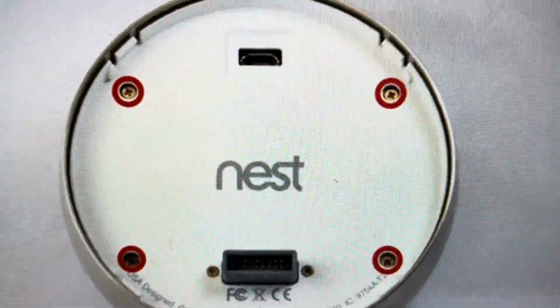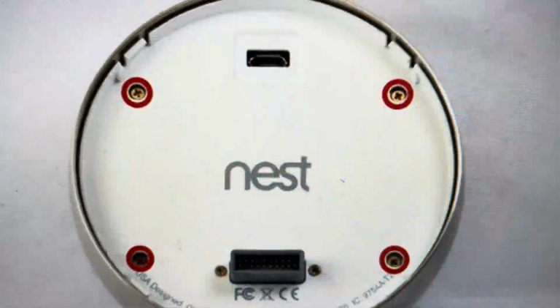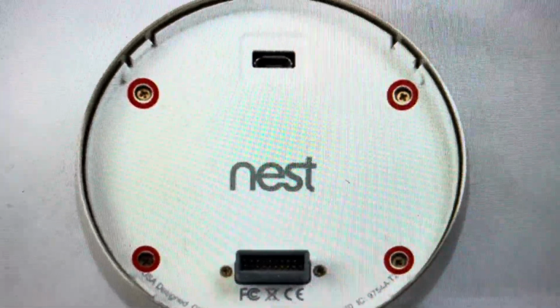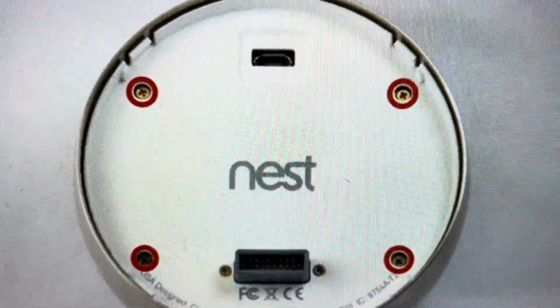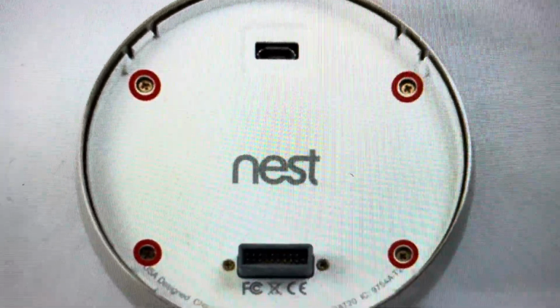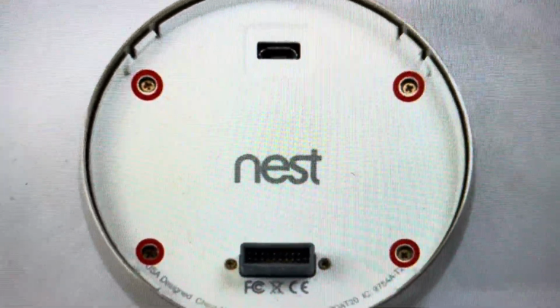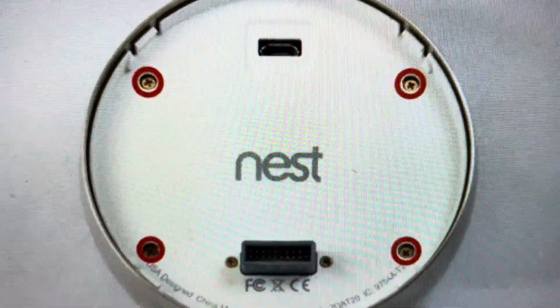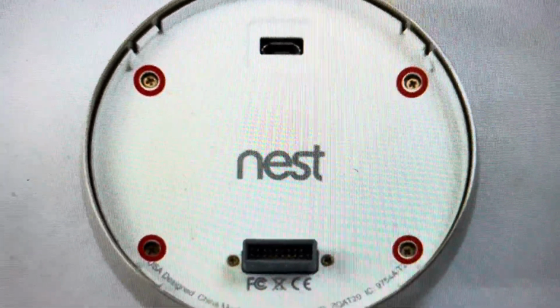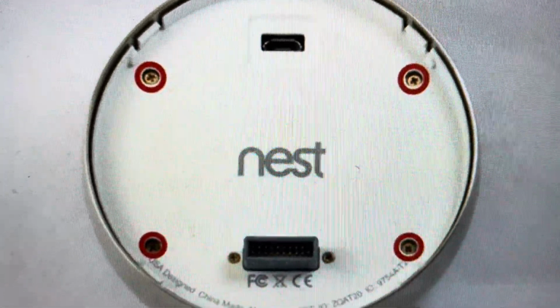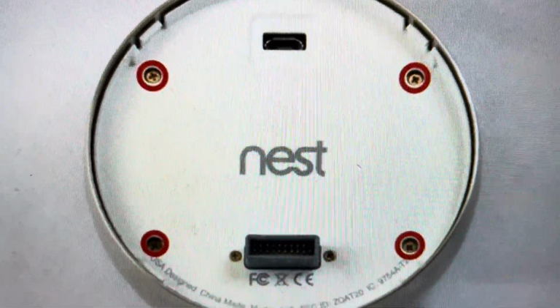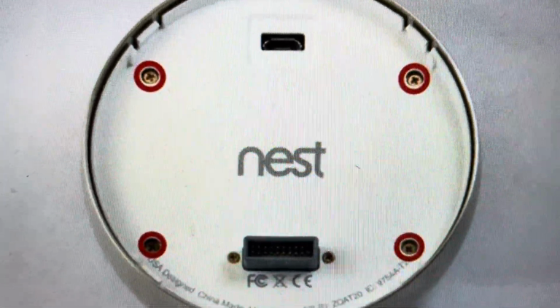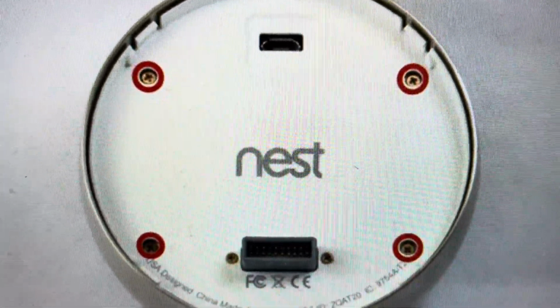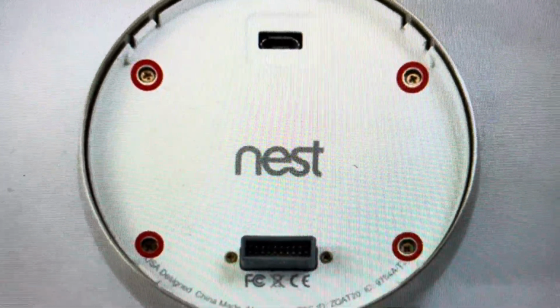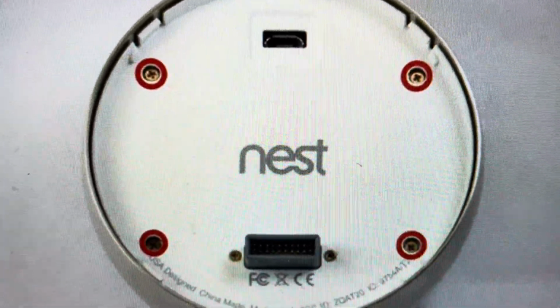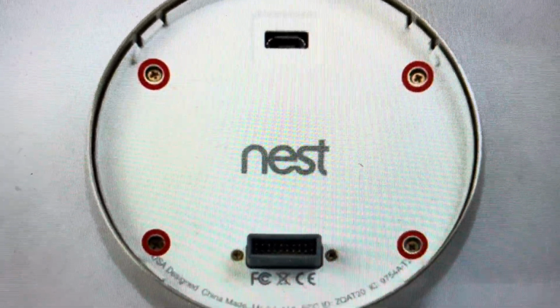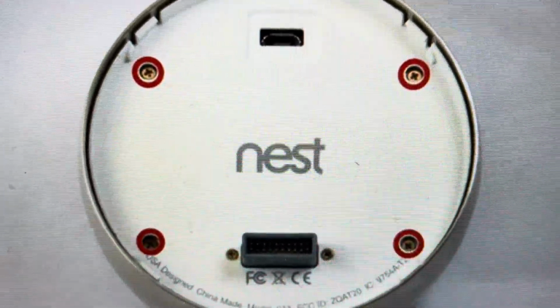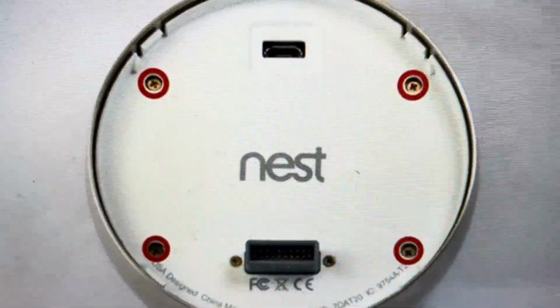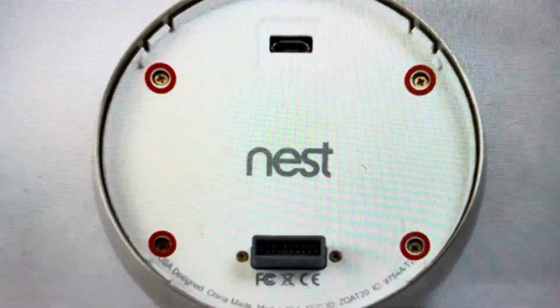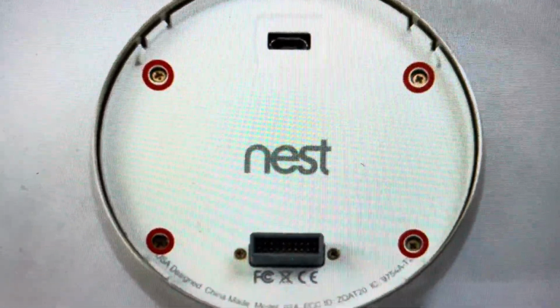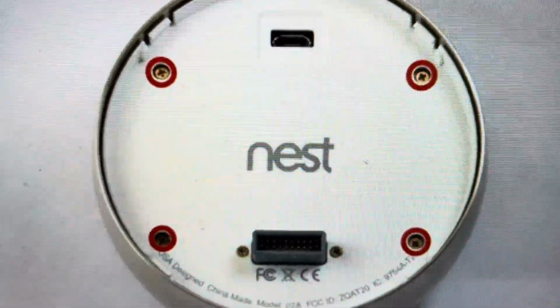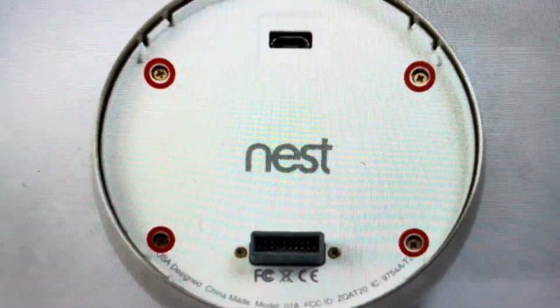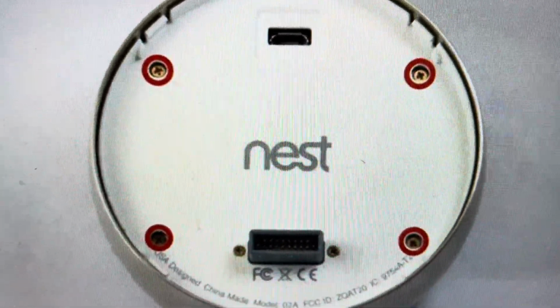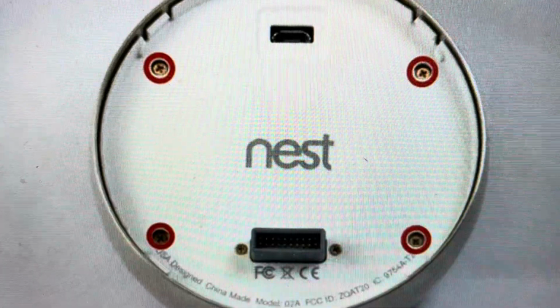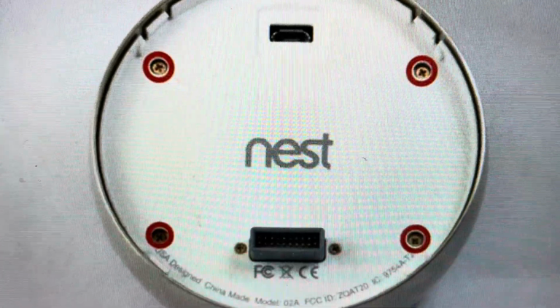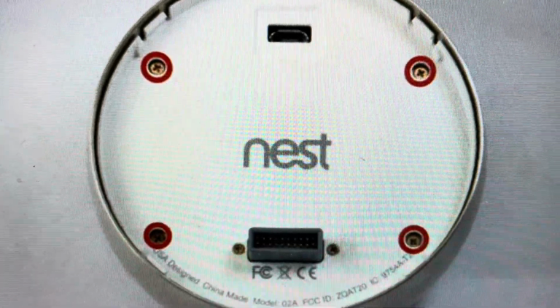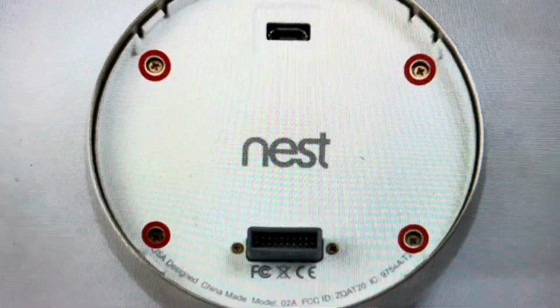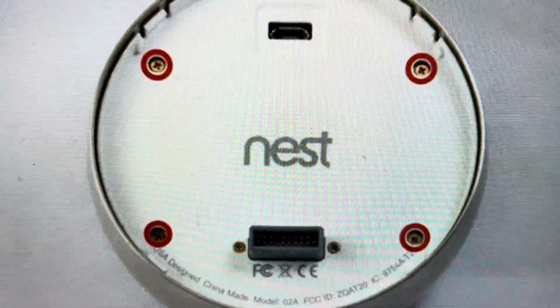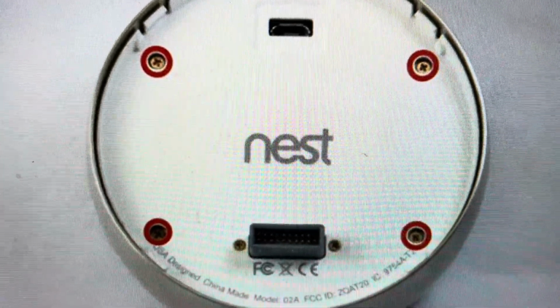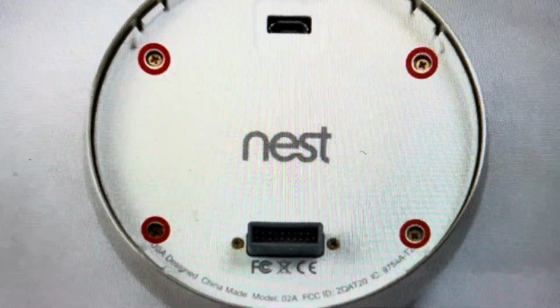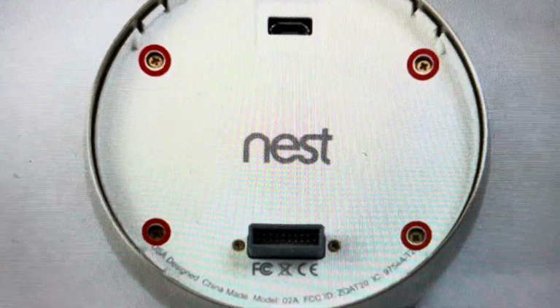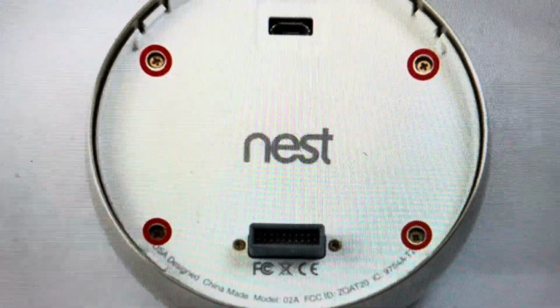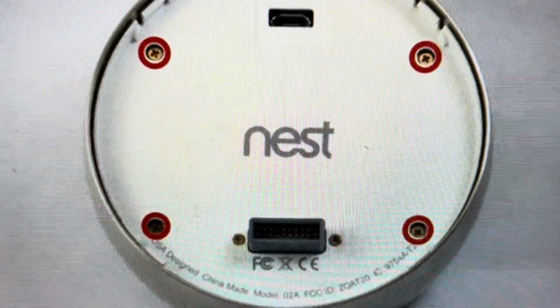It's real easy. We're just going to take the thermostat off the wall, turn it around, and remove the four screws as shown here.